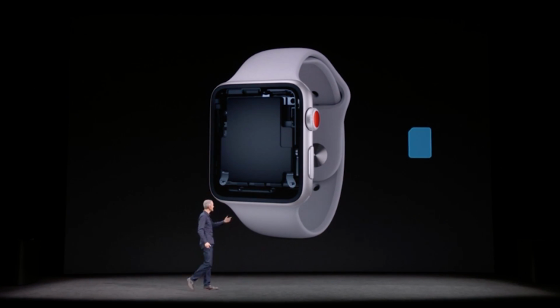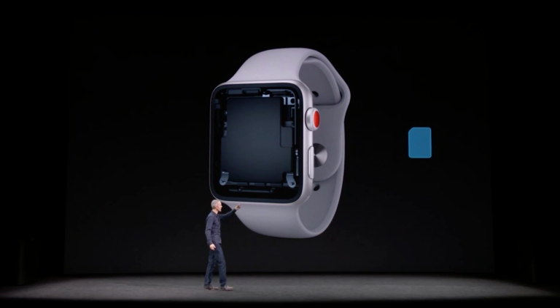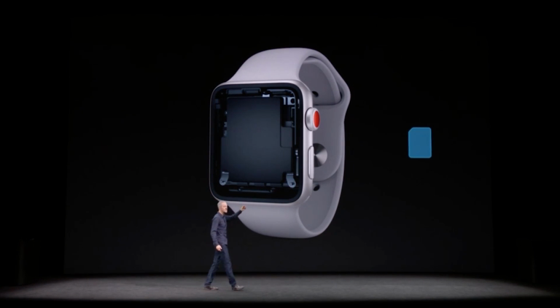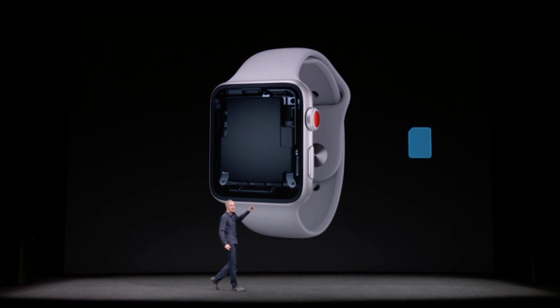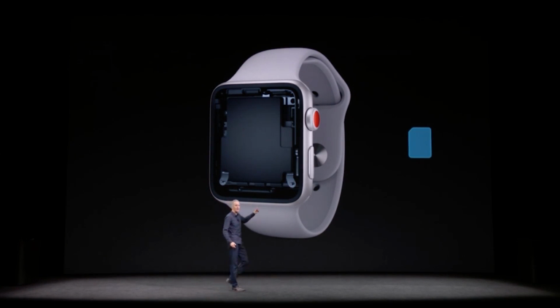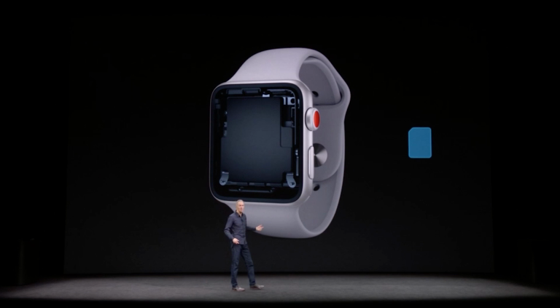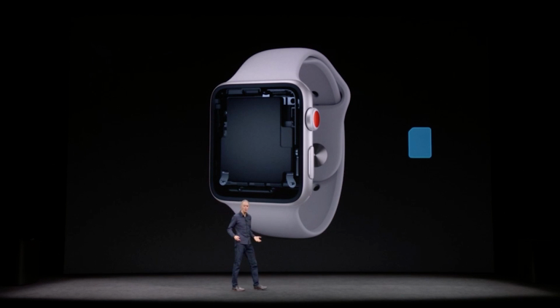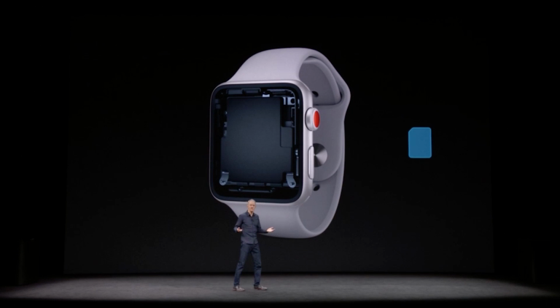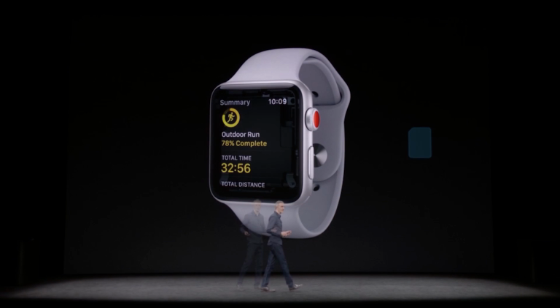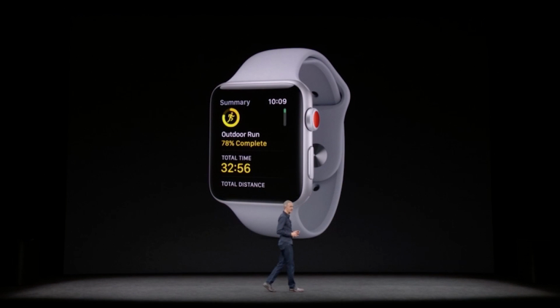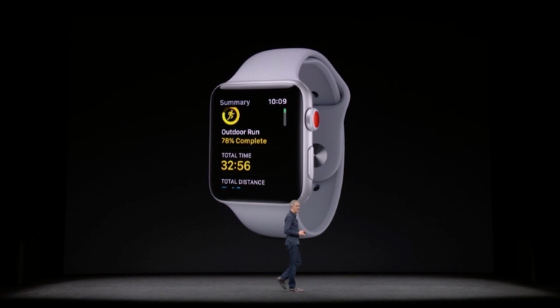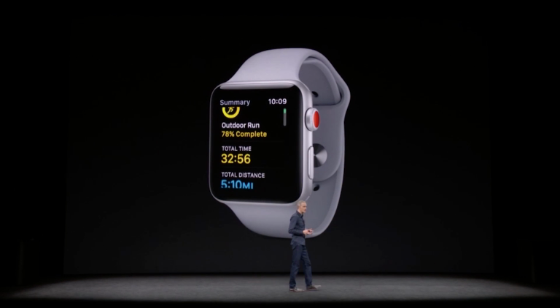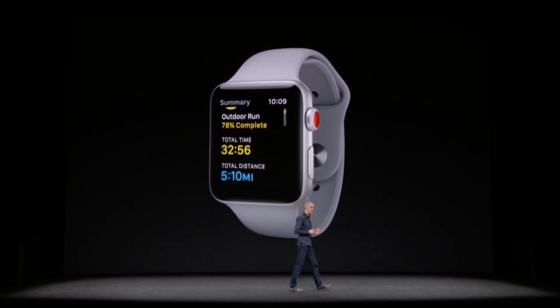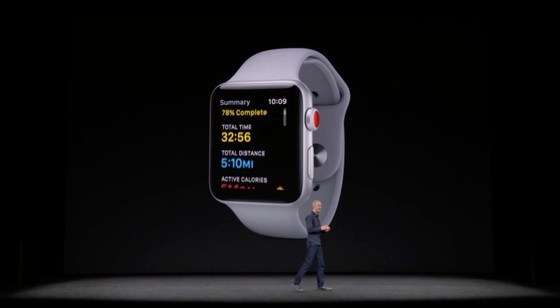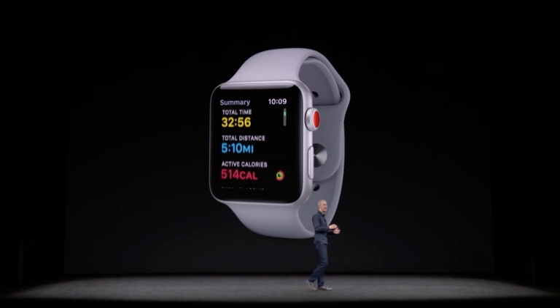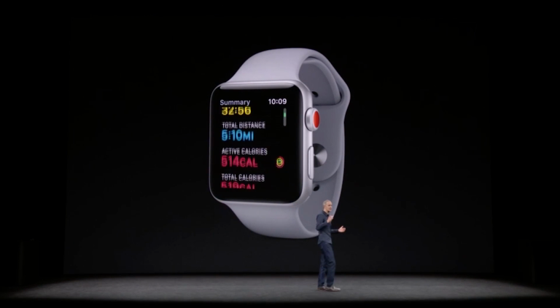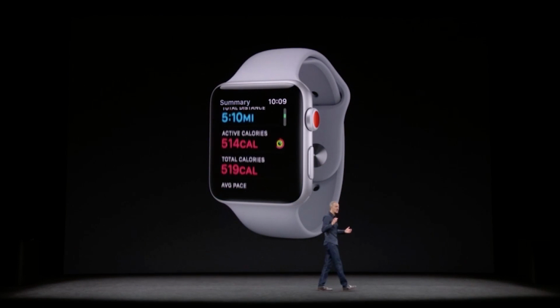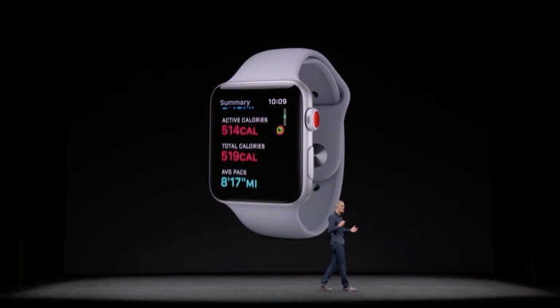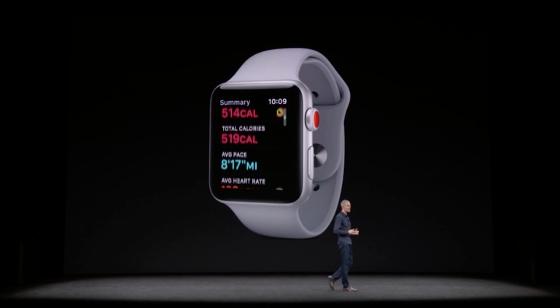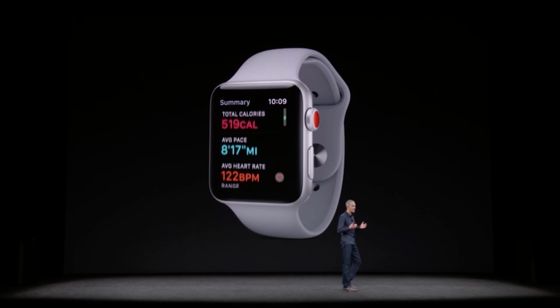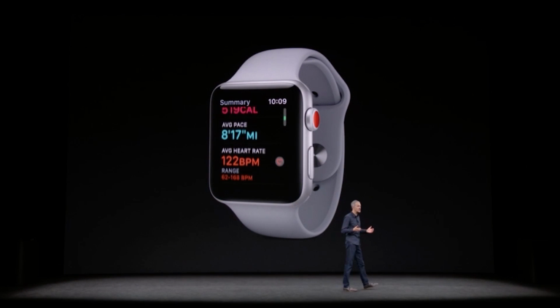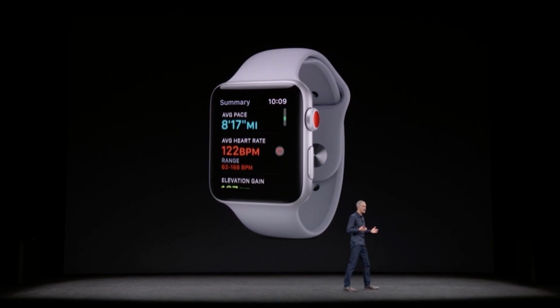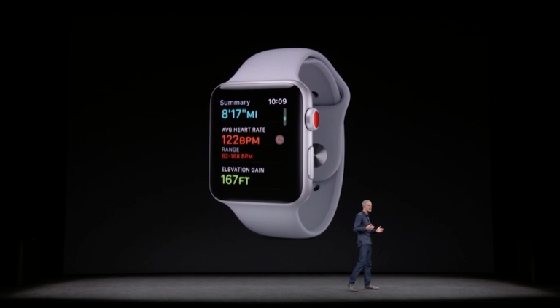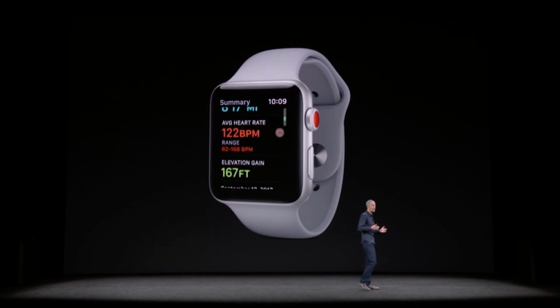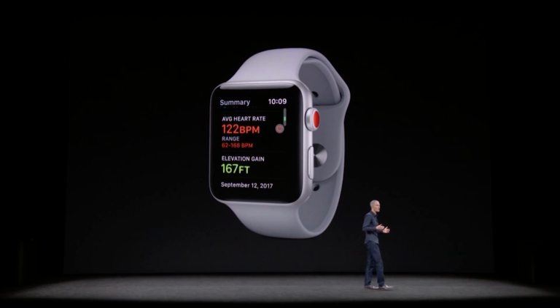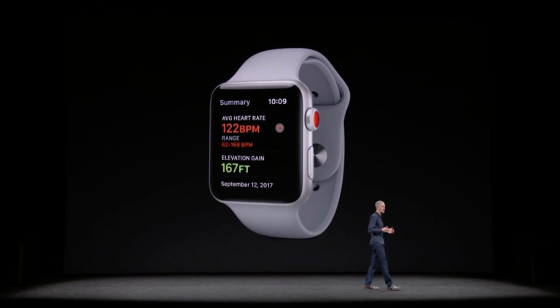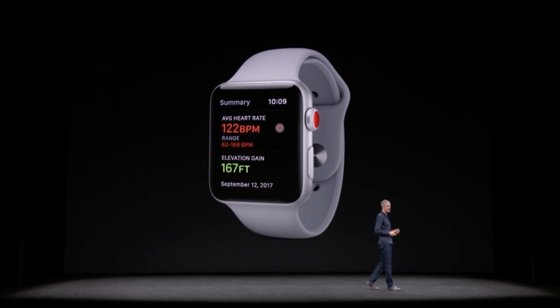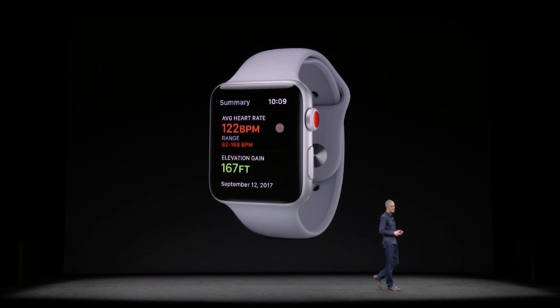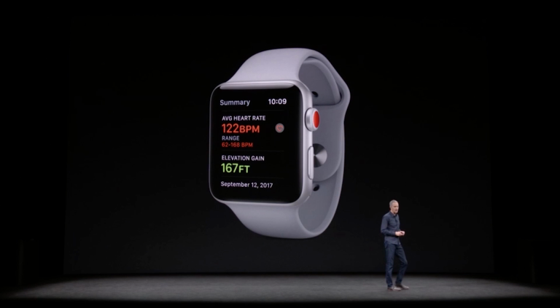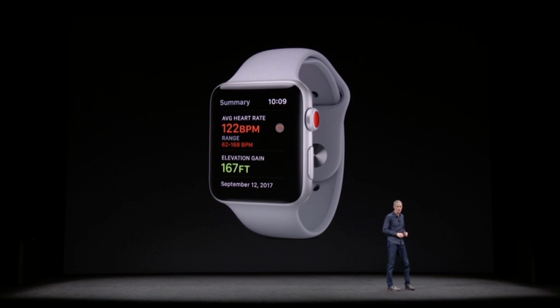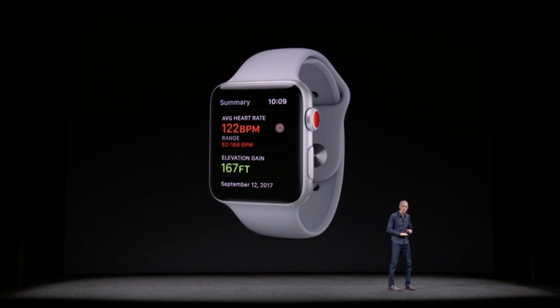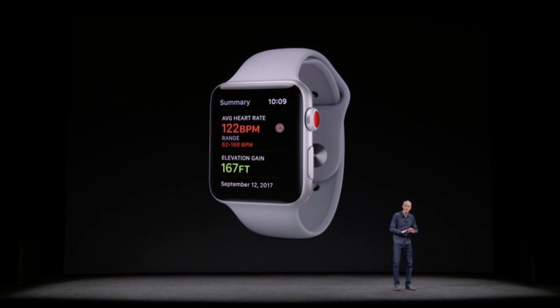There's also a barometric altimeter for measuring height and altitude, helpful for tracking stairs or skiing or snowboarding activity.